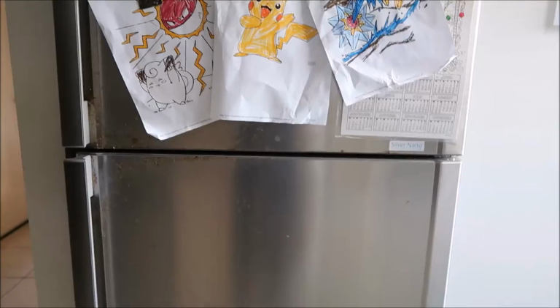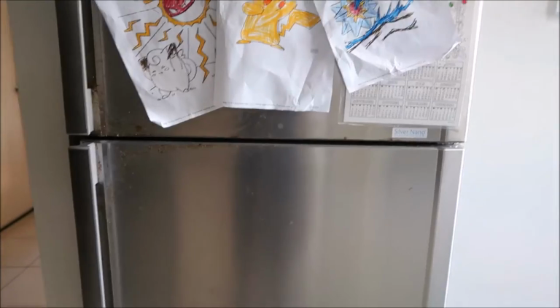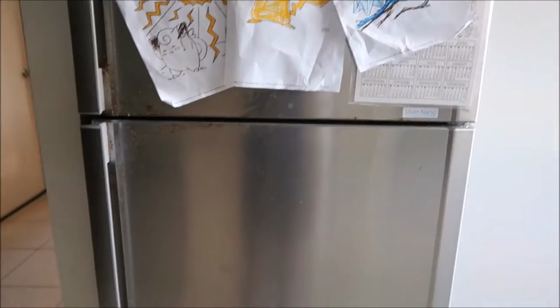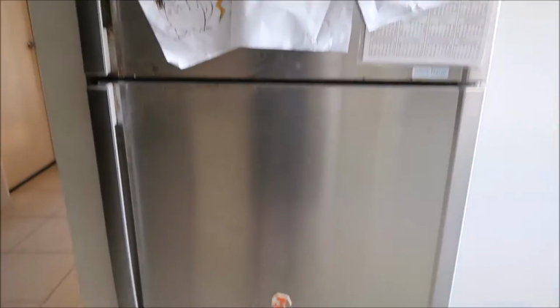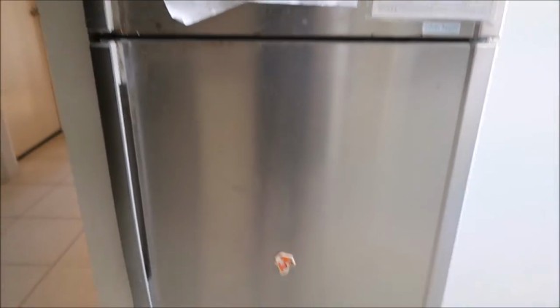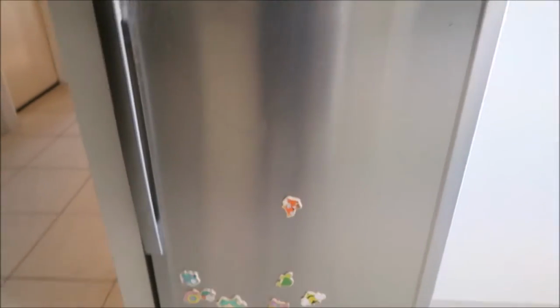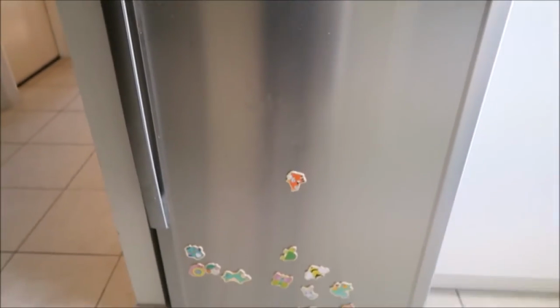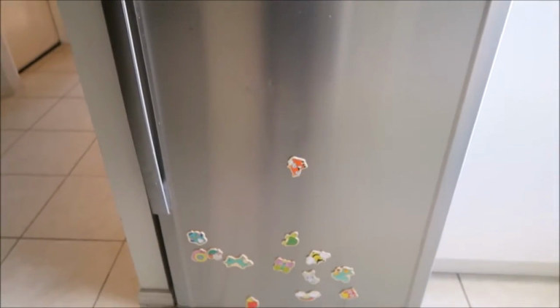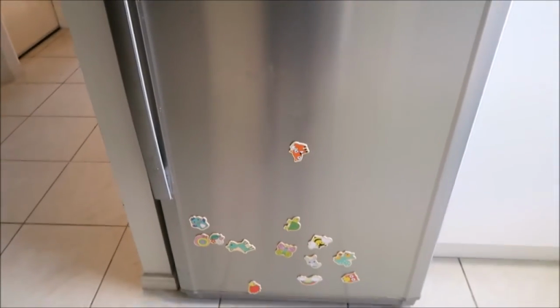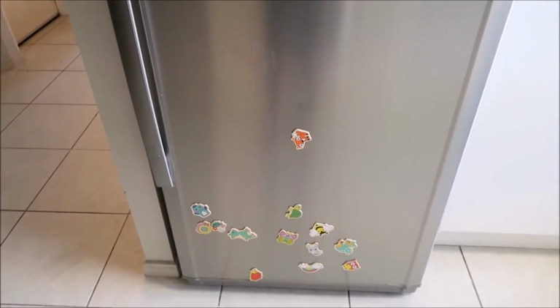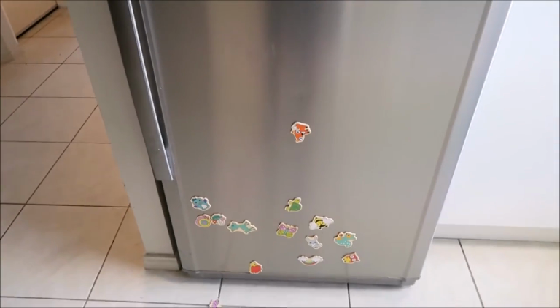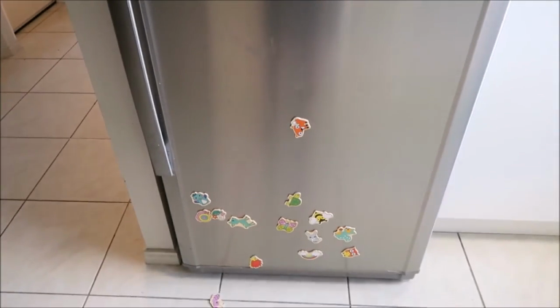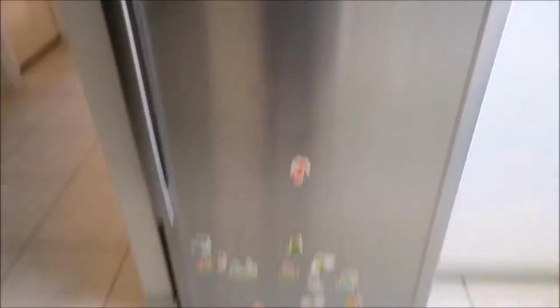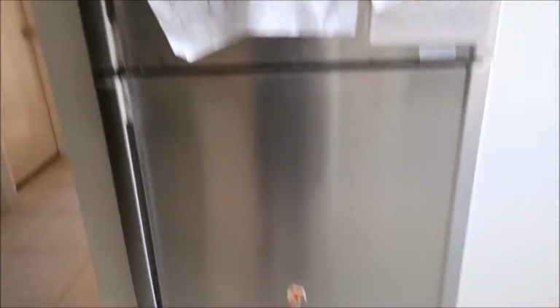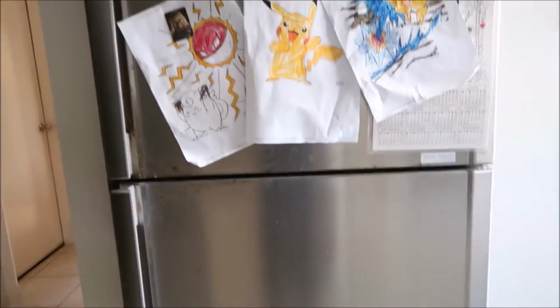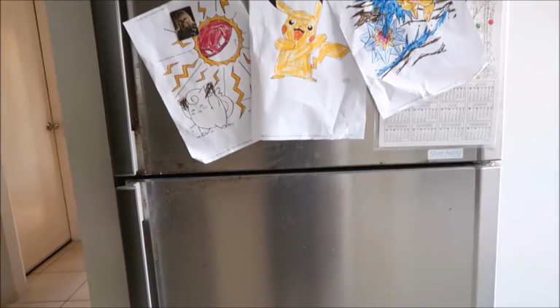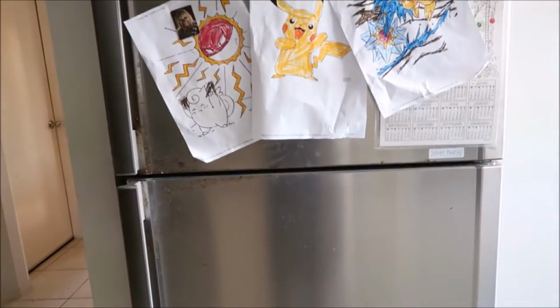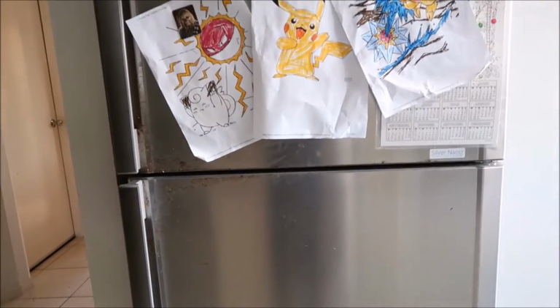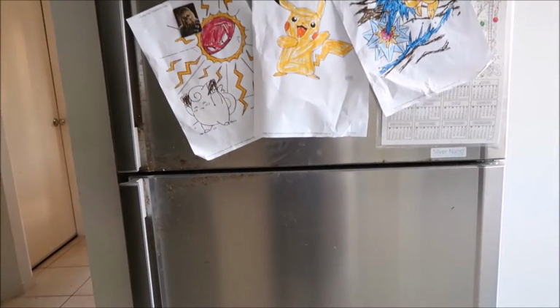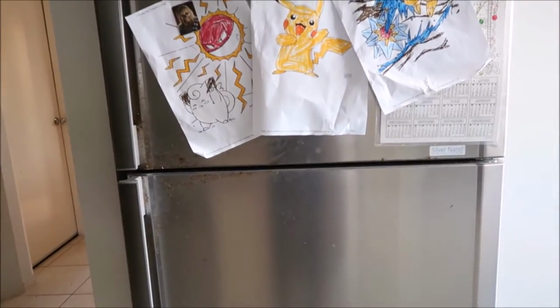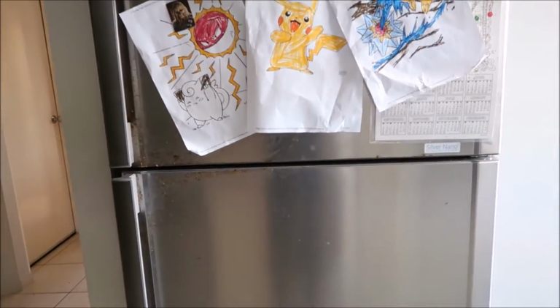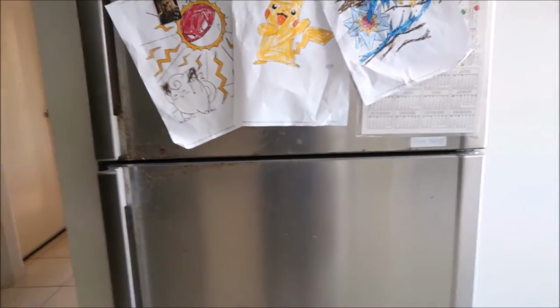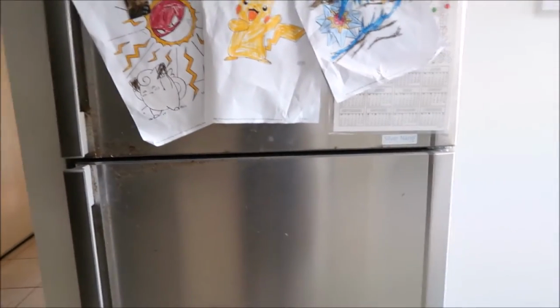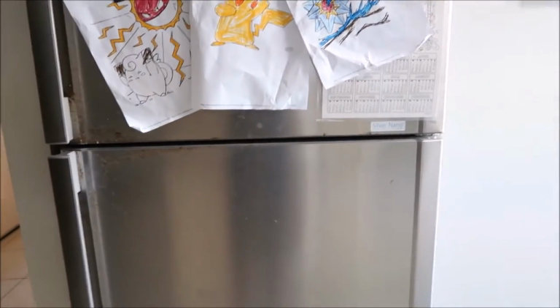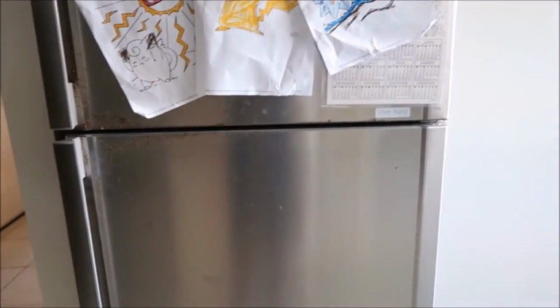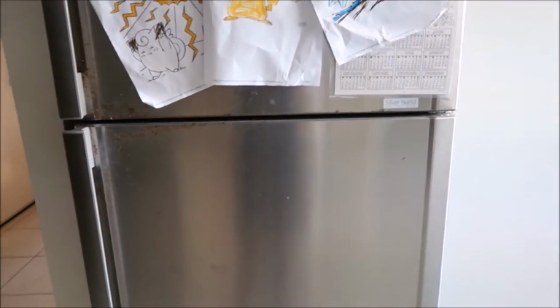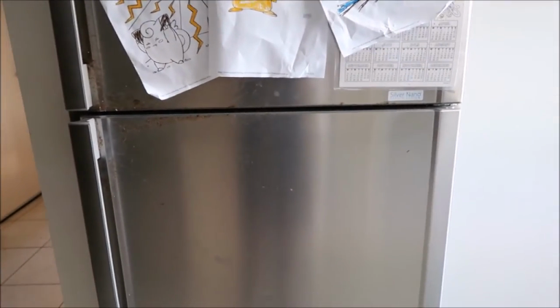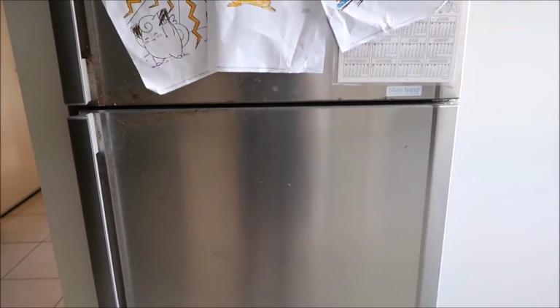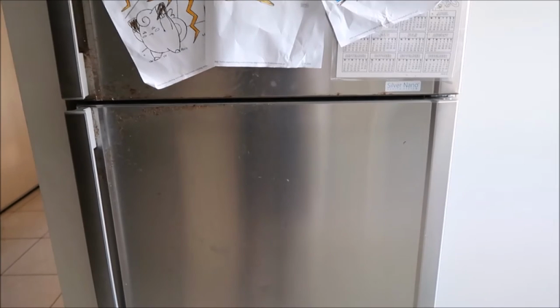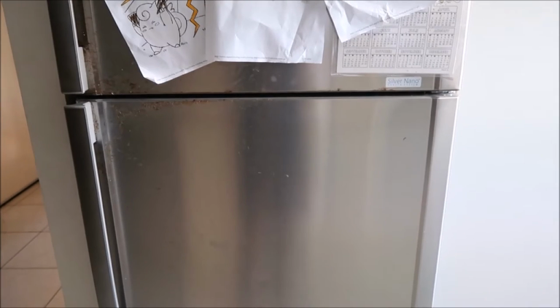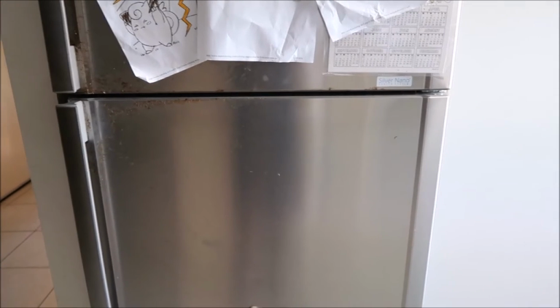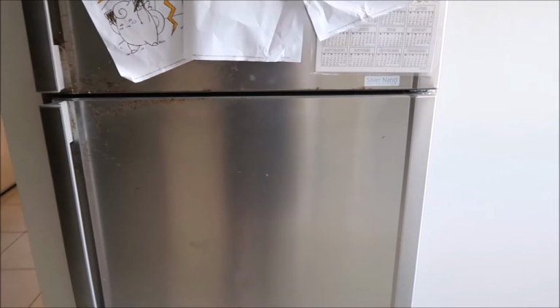Nothing crazy exciting, but hey, who doesn't like to be nosy and see what people keep in their fridge?